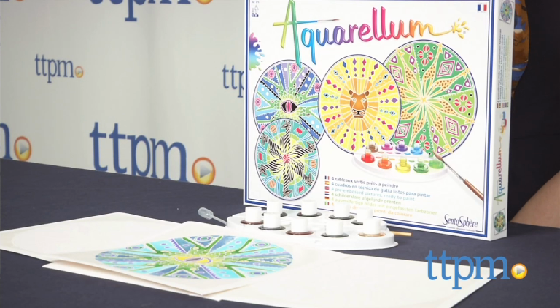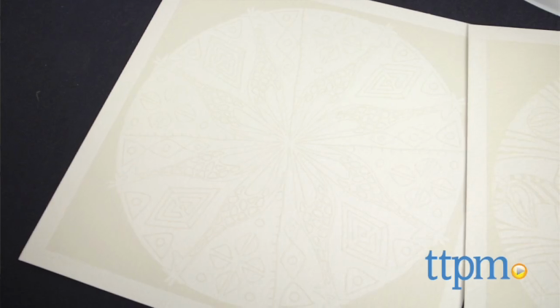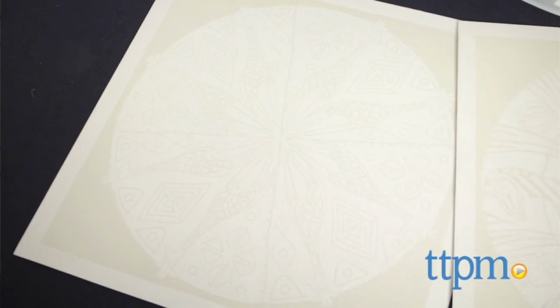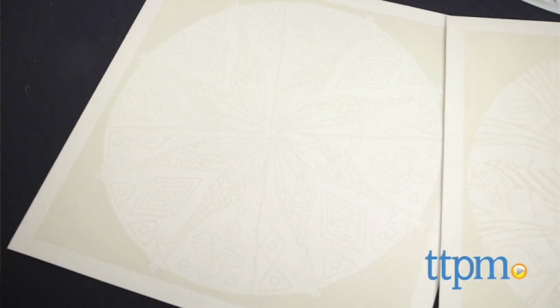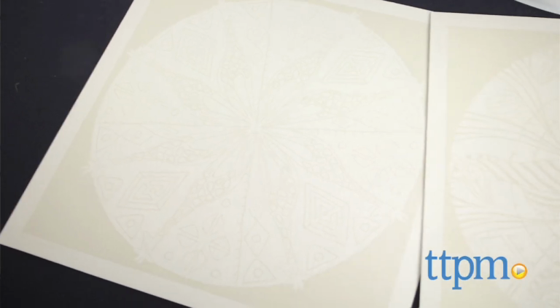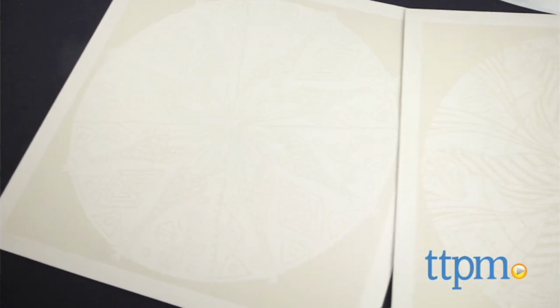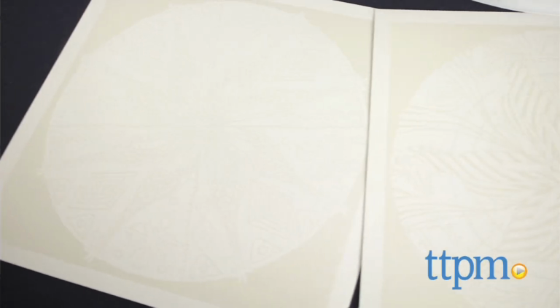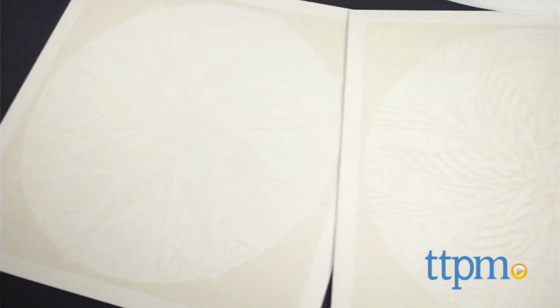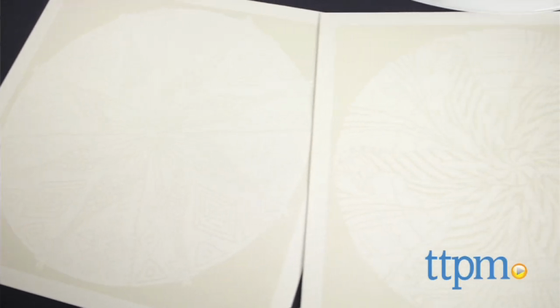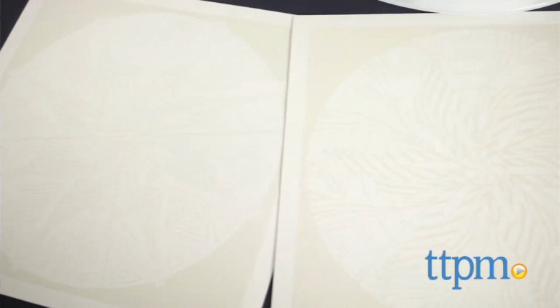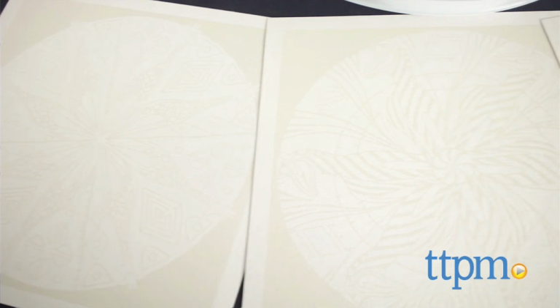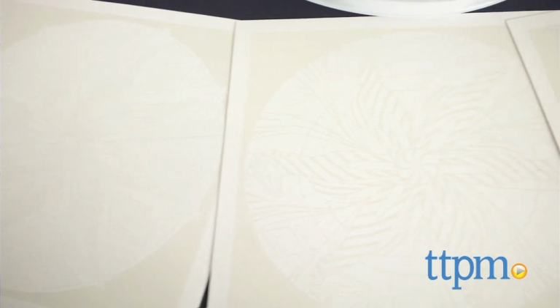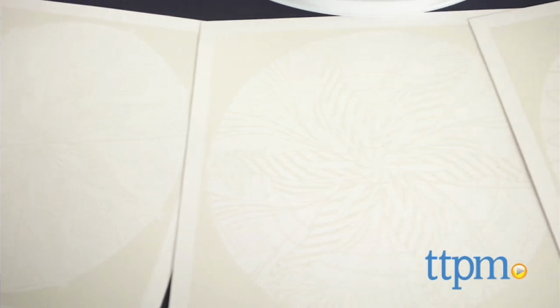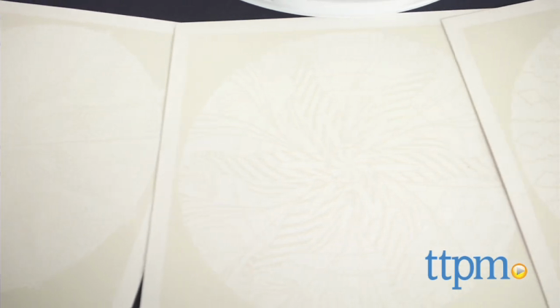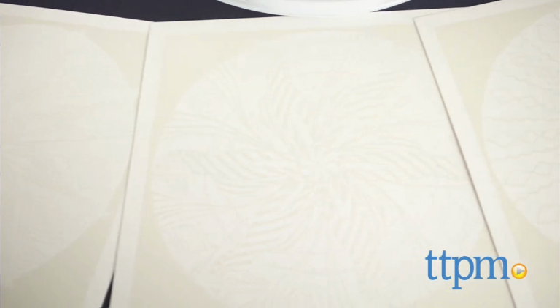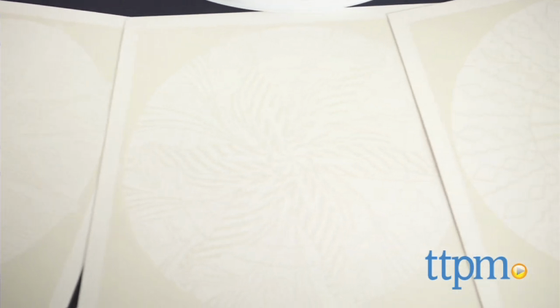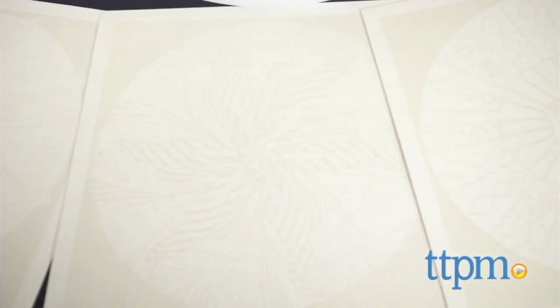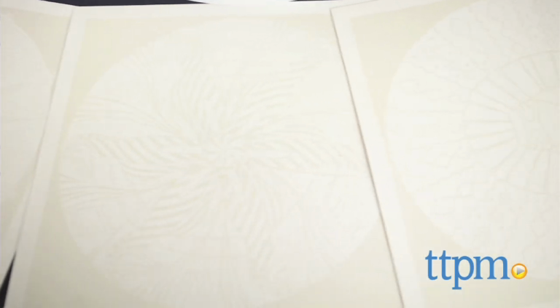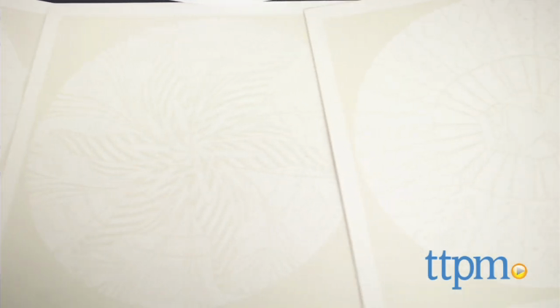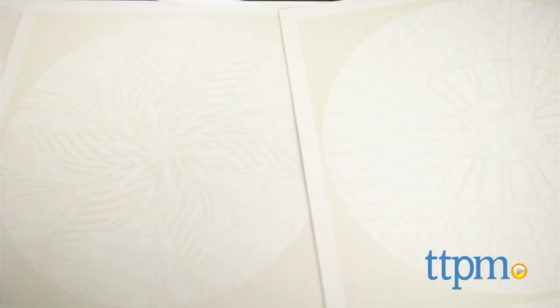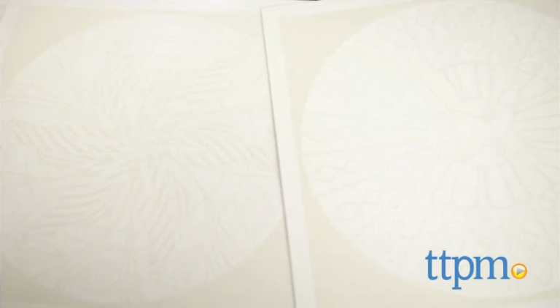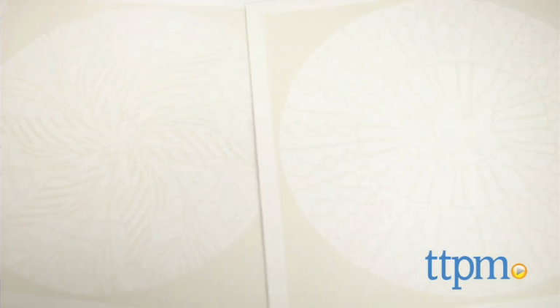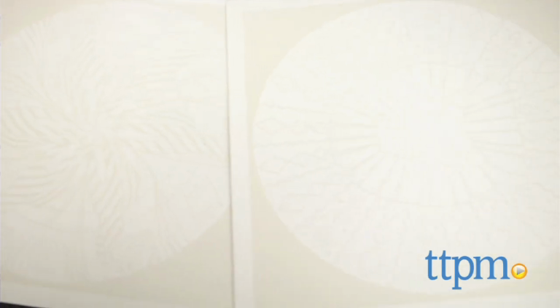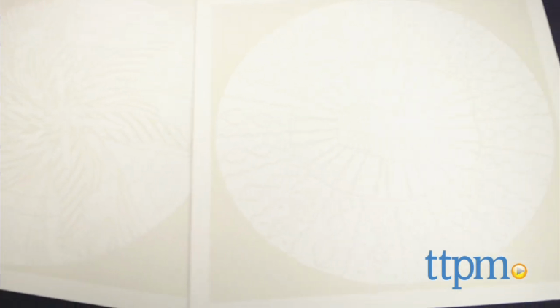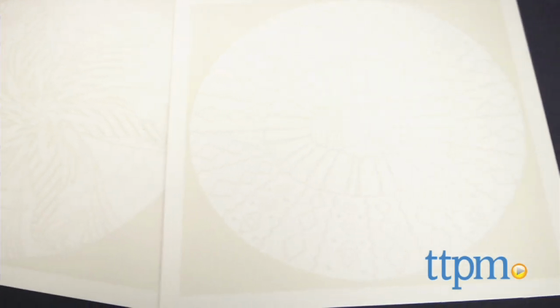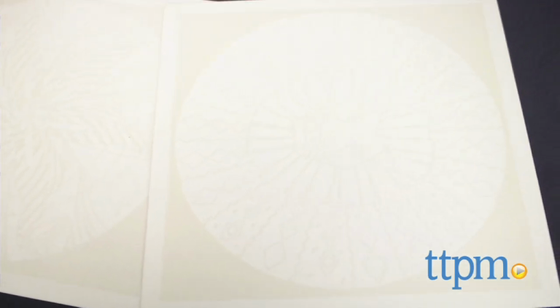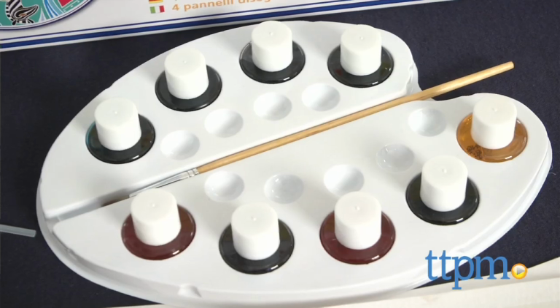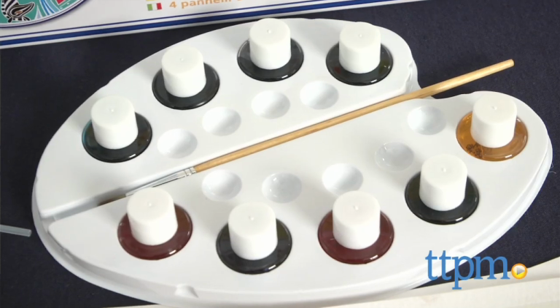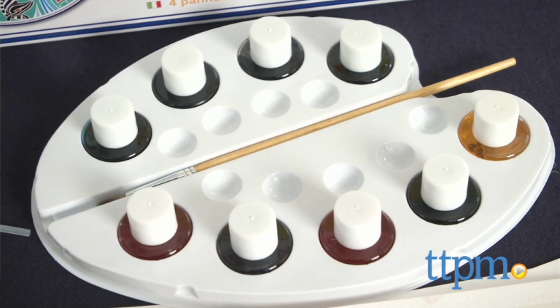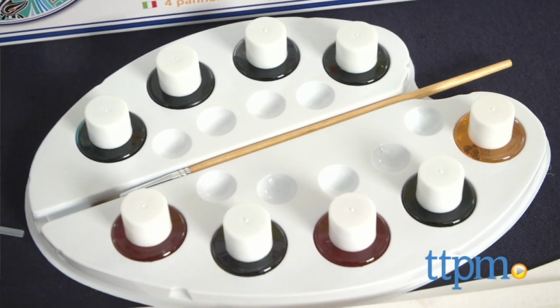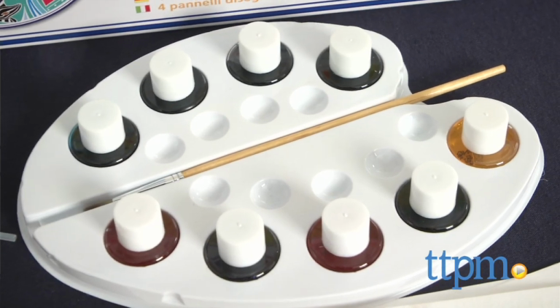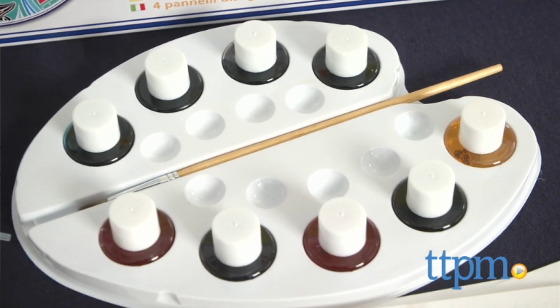The set comes with four pre-embossed boards featuring different tribal-like designs, nine washable inks, a paintbrush, and dropper.